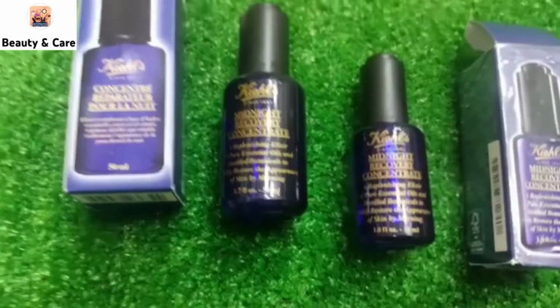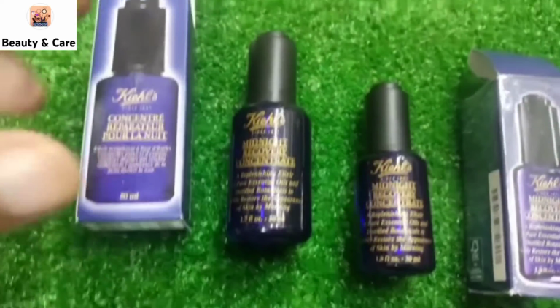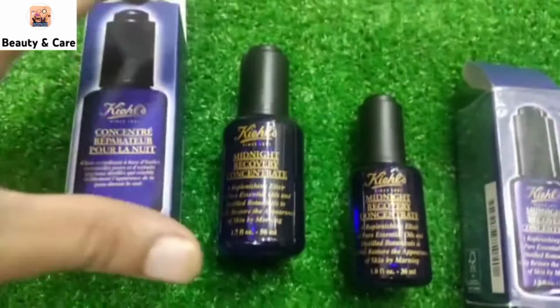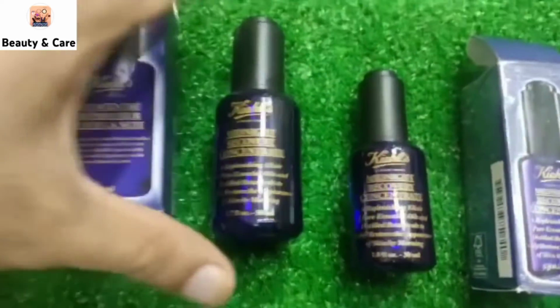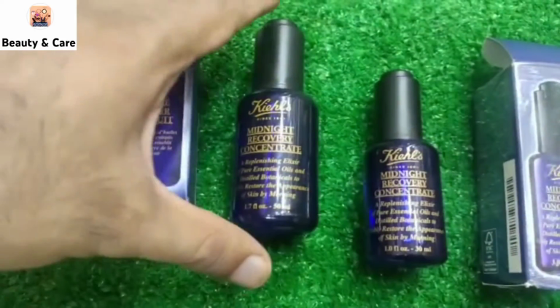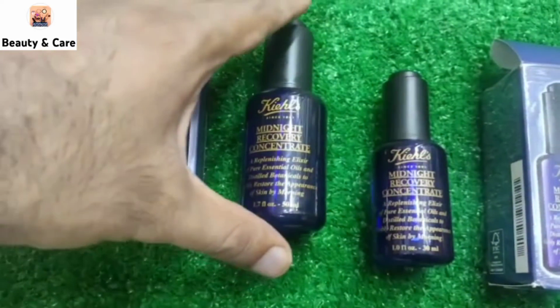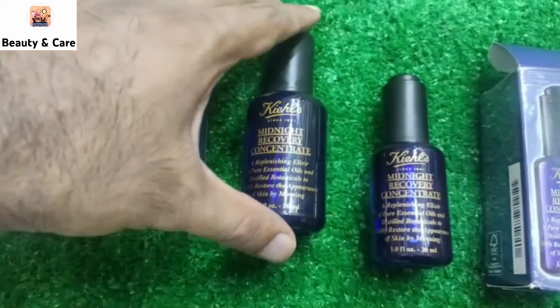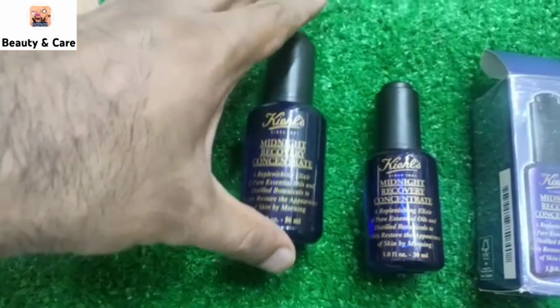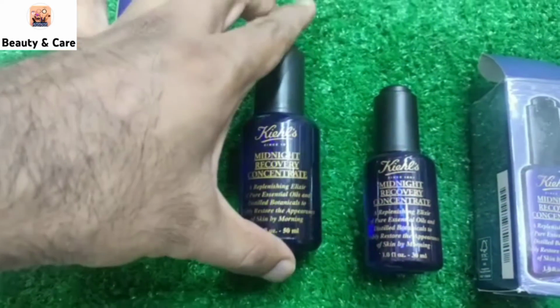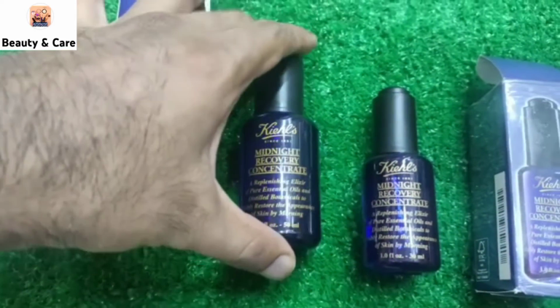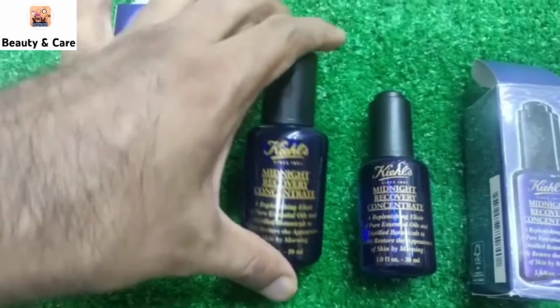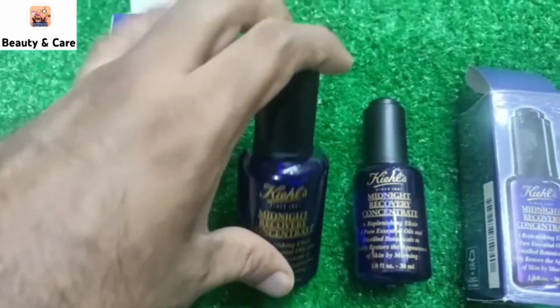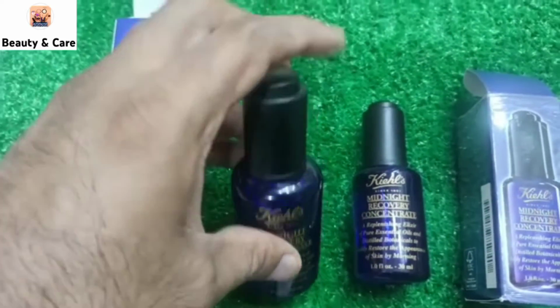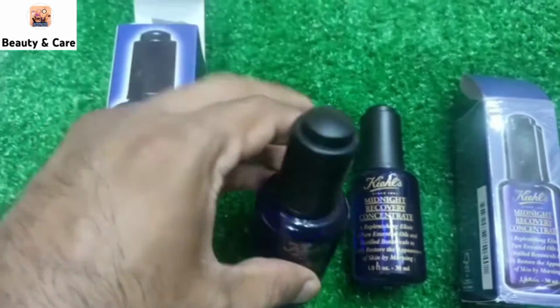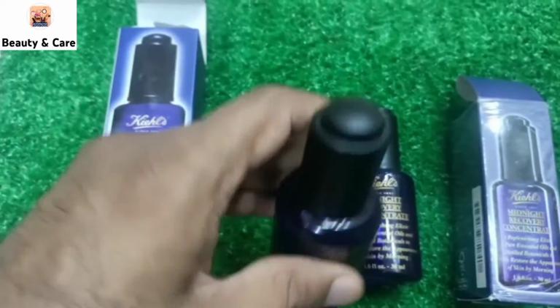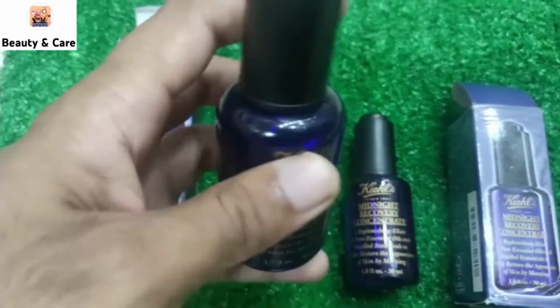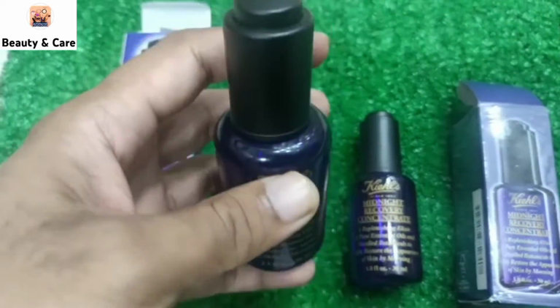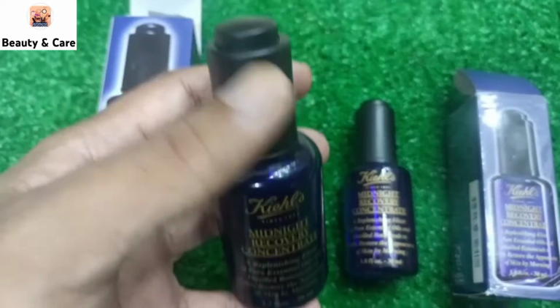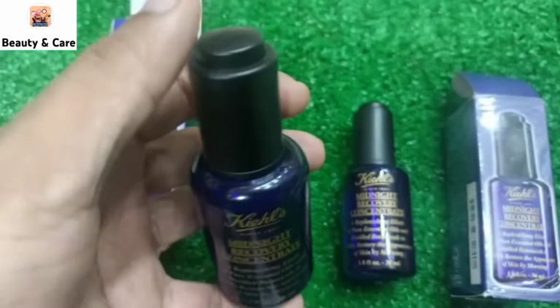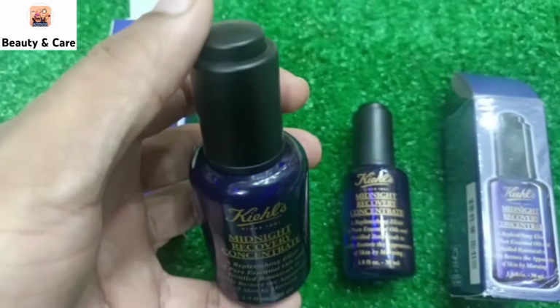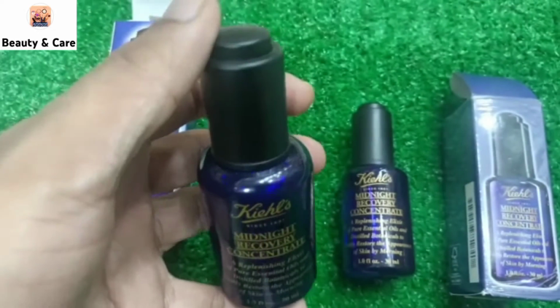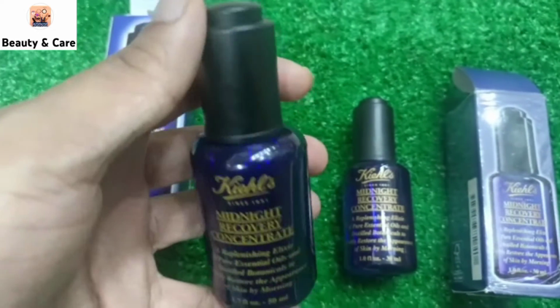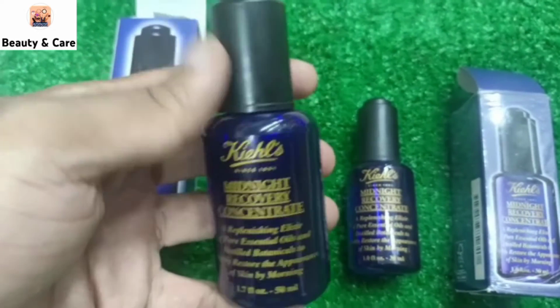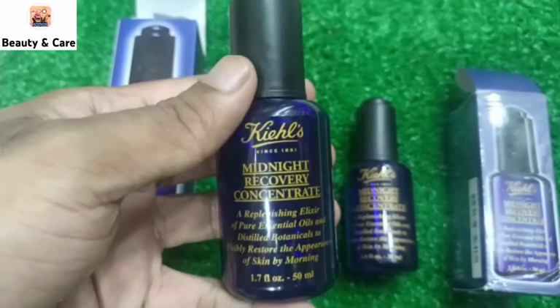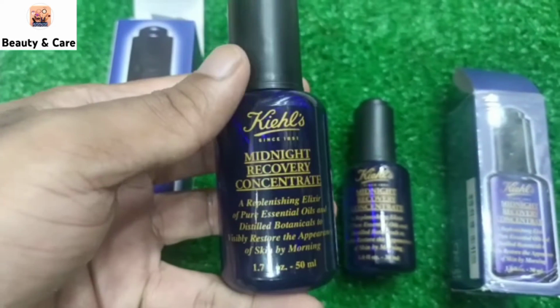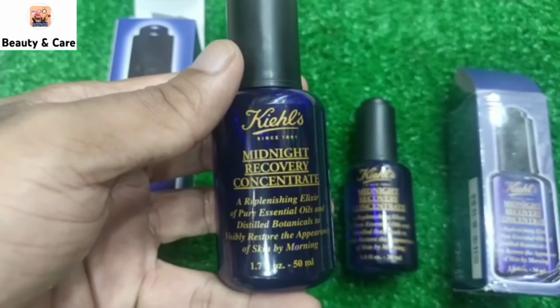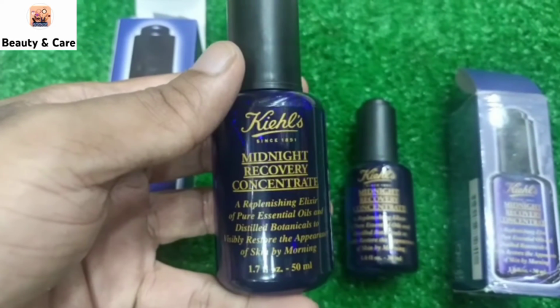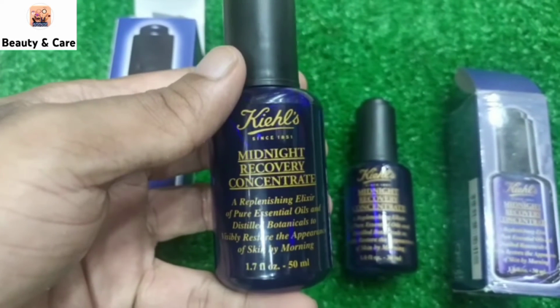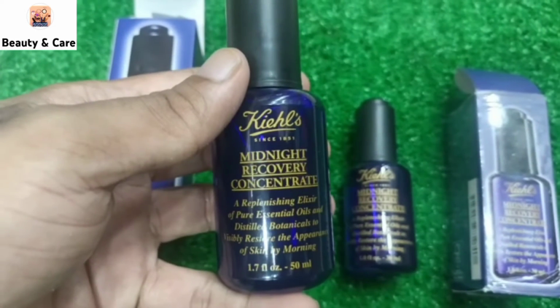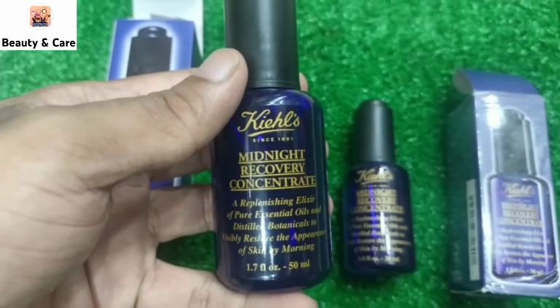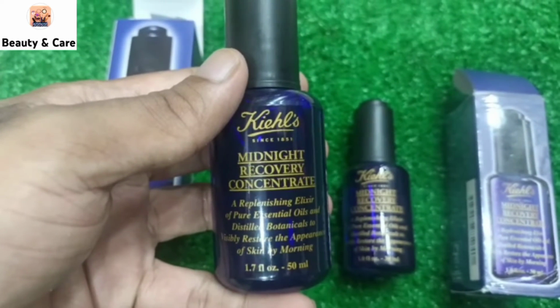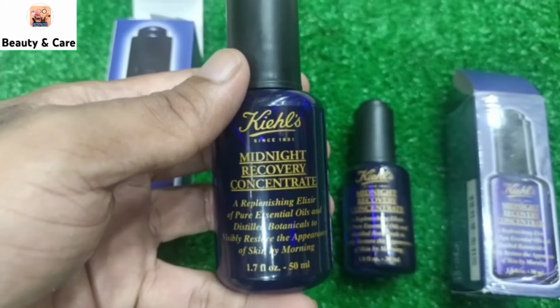Viewers, this is an open-key bottle of dropper shape. You can apply 4 to 5 drops on your face.